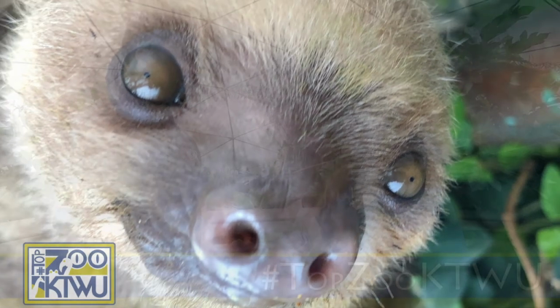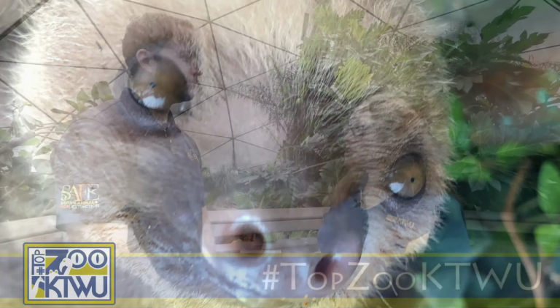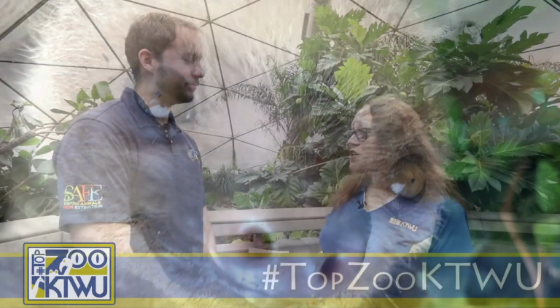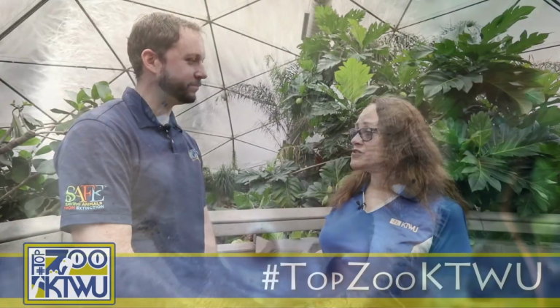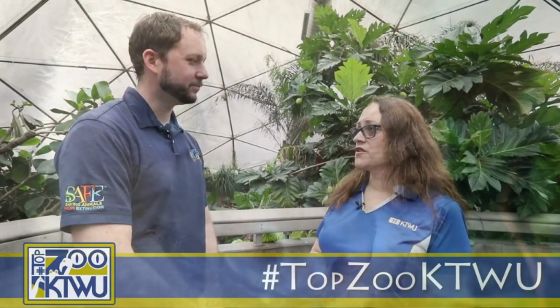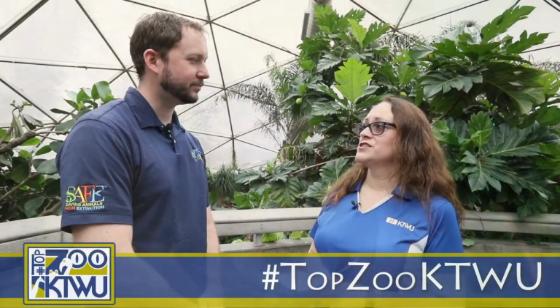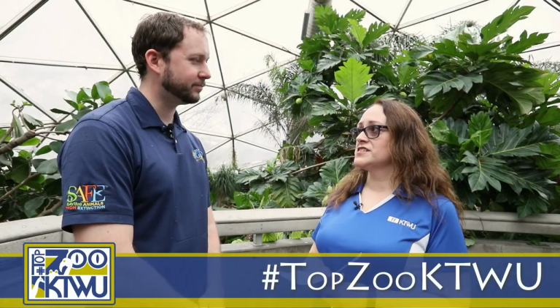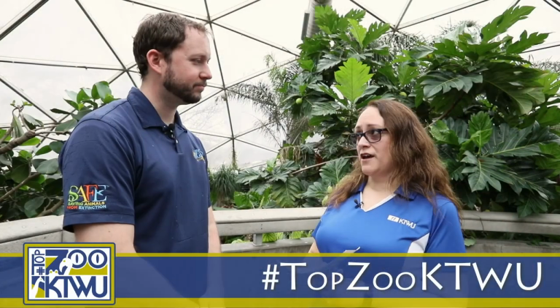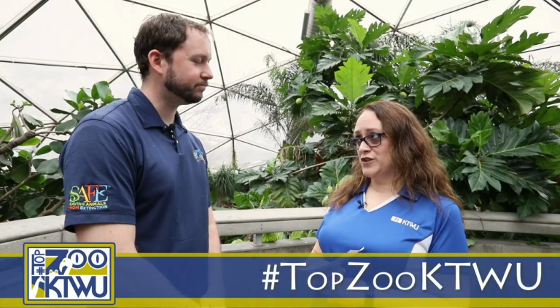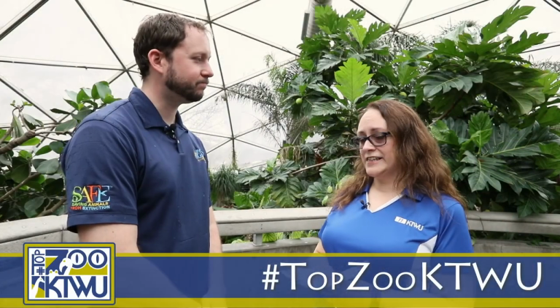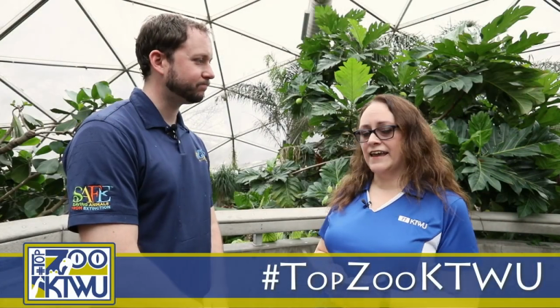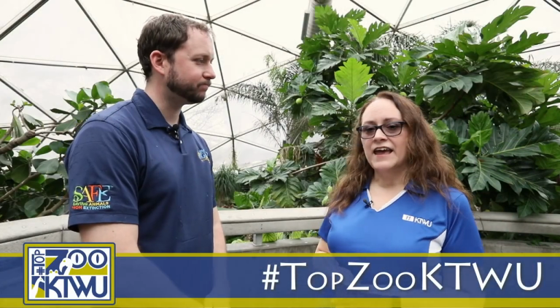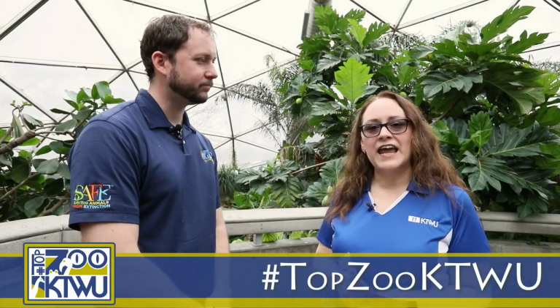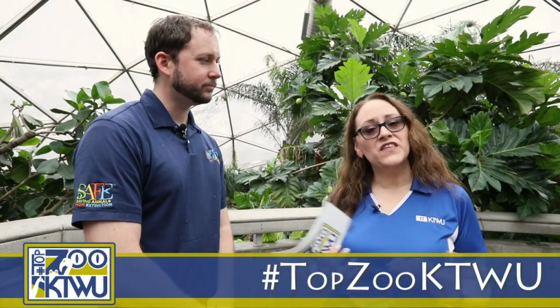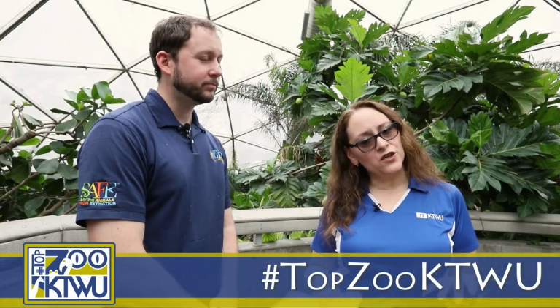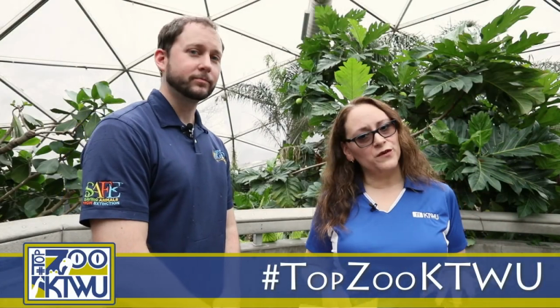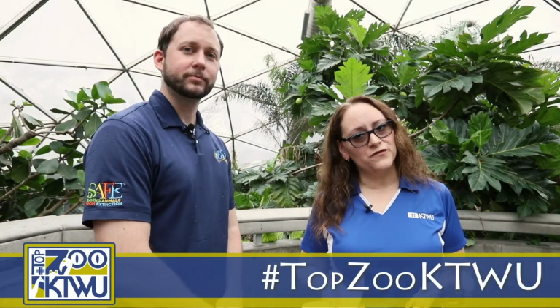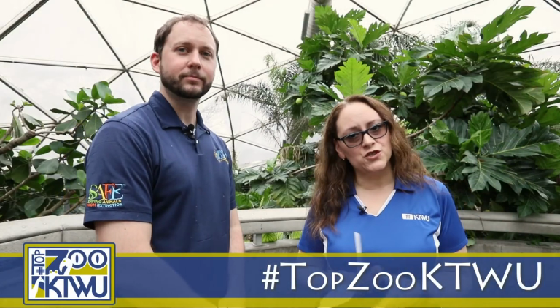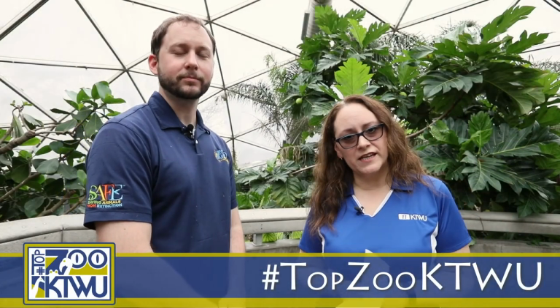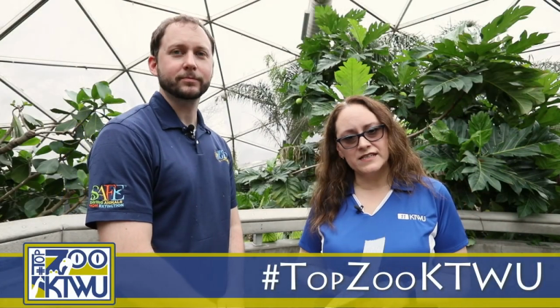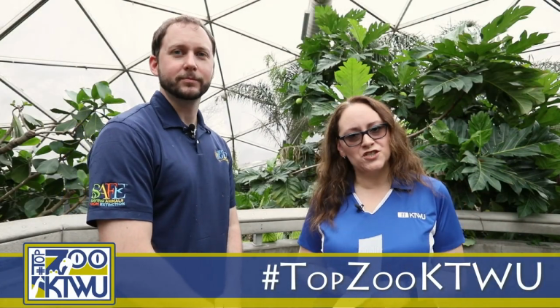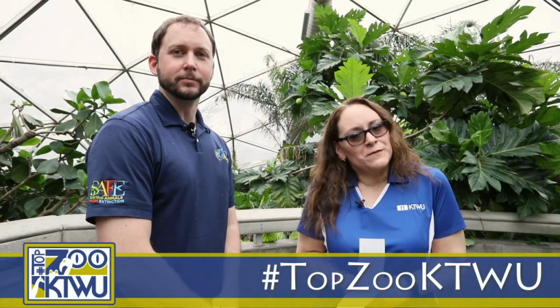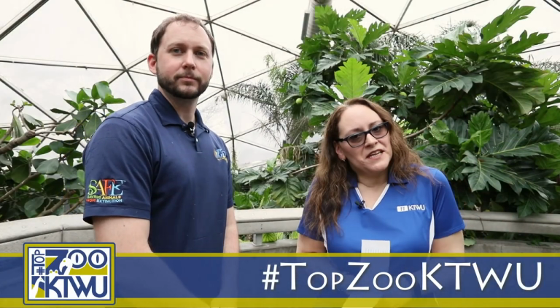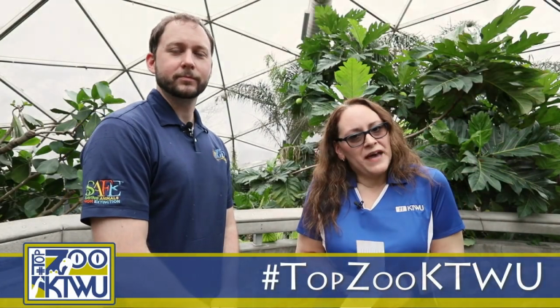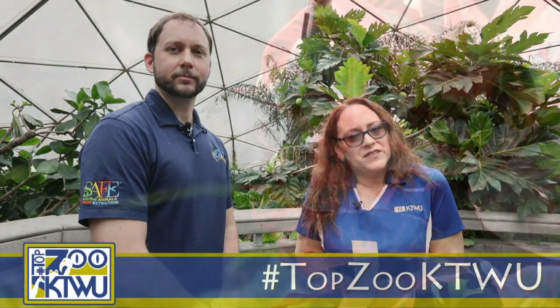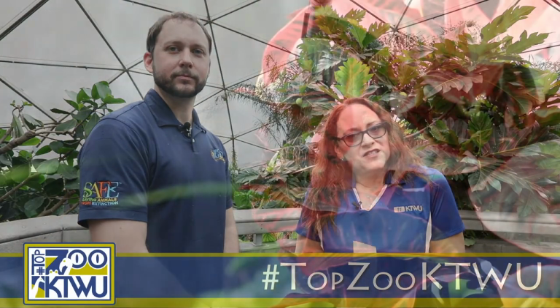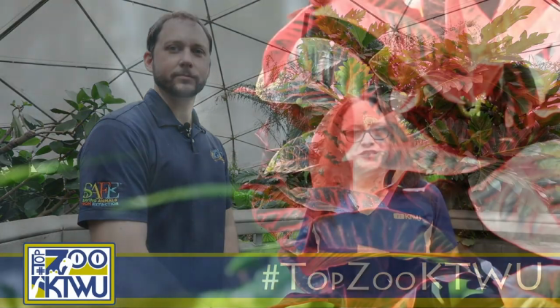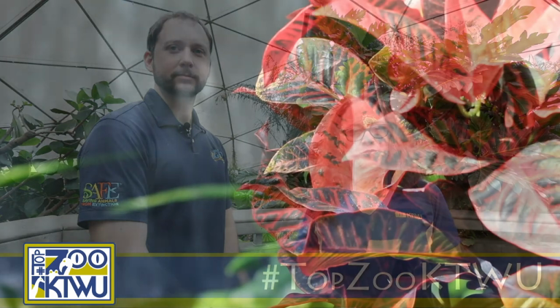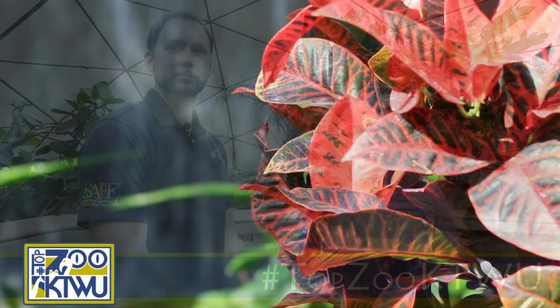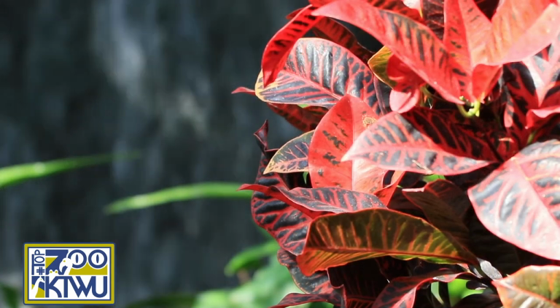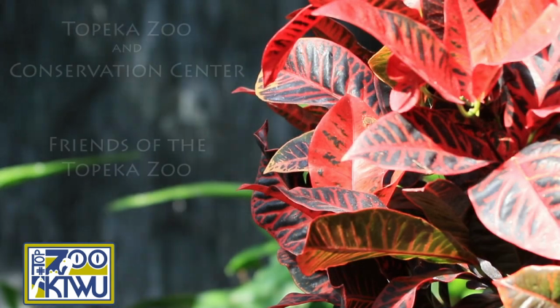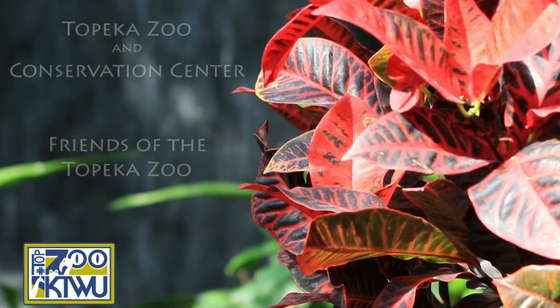Thank you, Joe. Those are all the questions I have for you today. And thank you everyone for joining us — keep checking back with us for some more exciting videos.